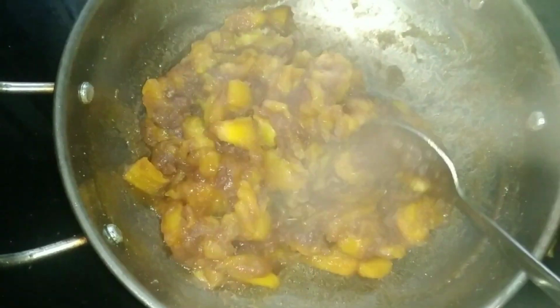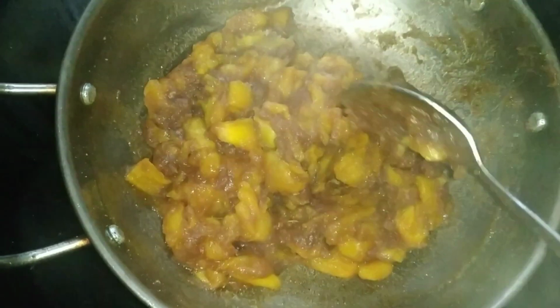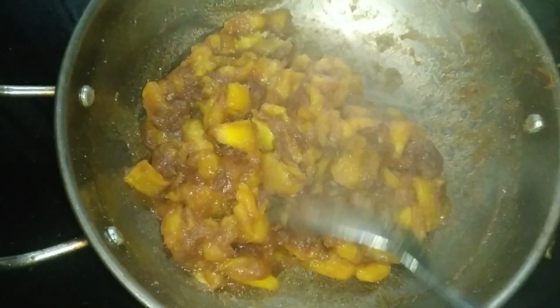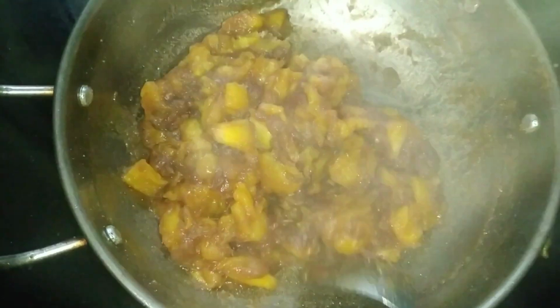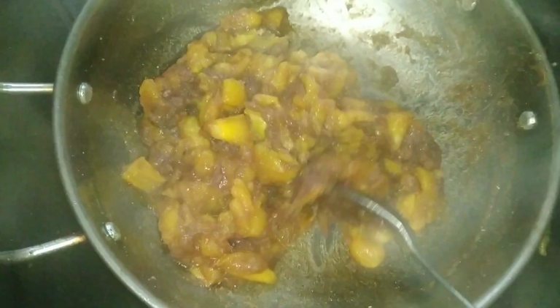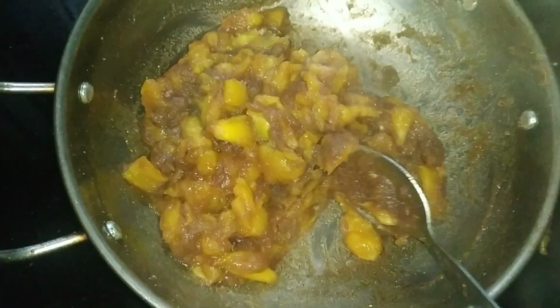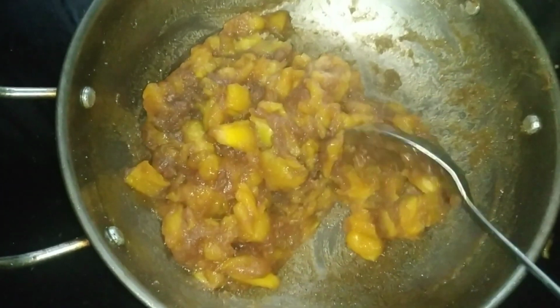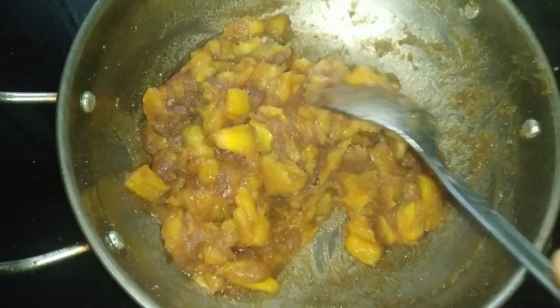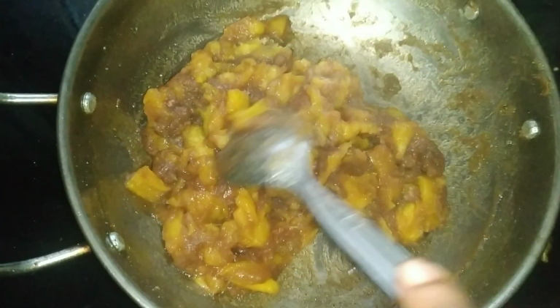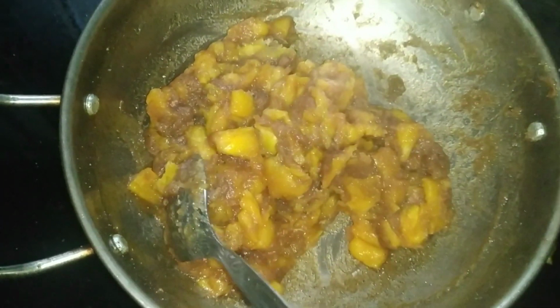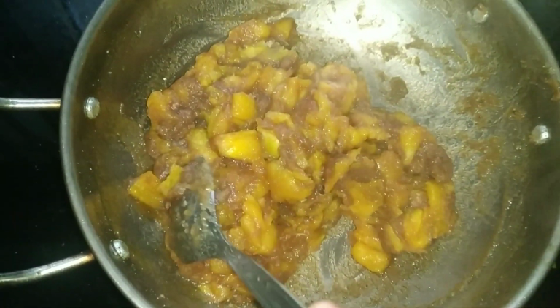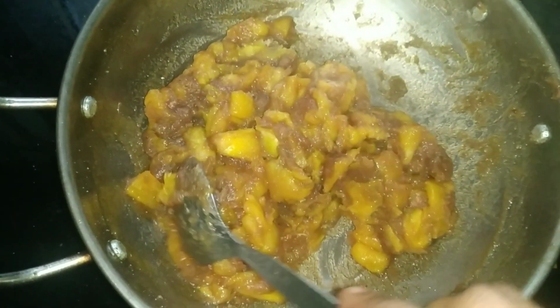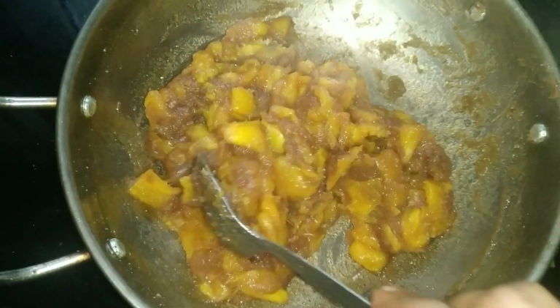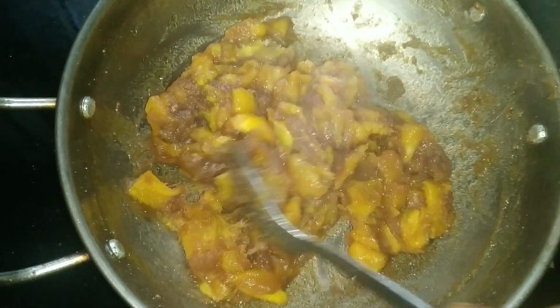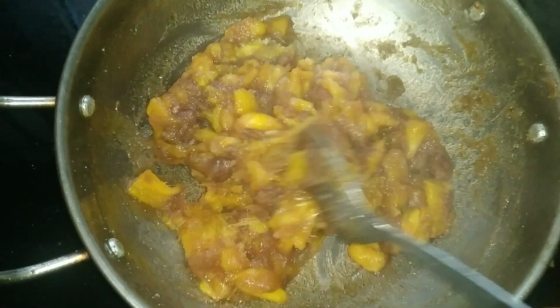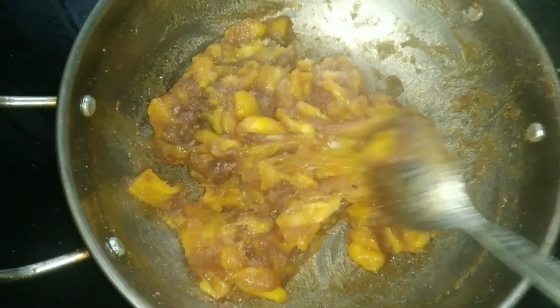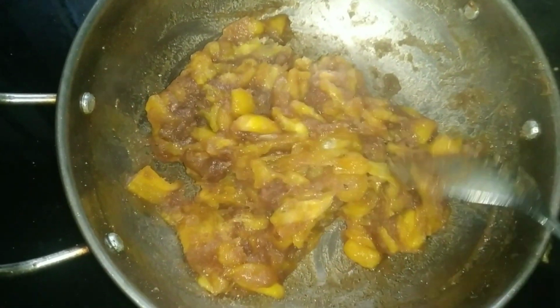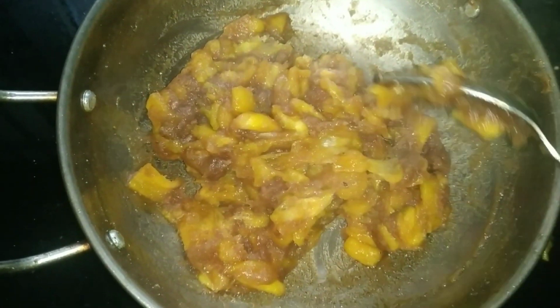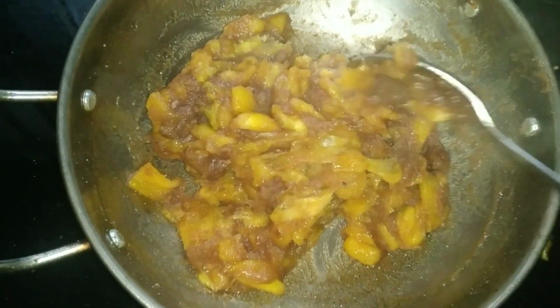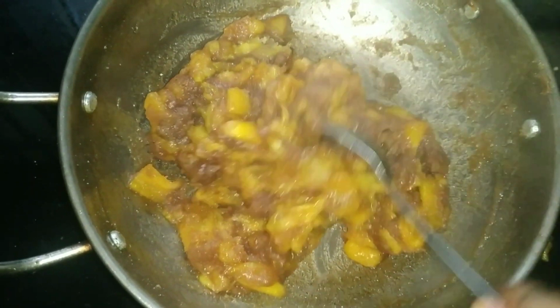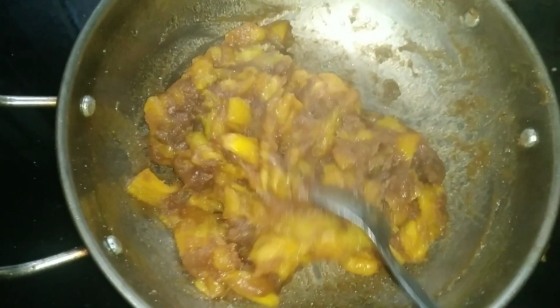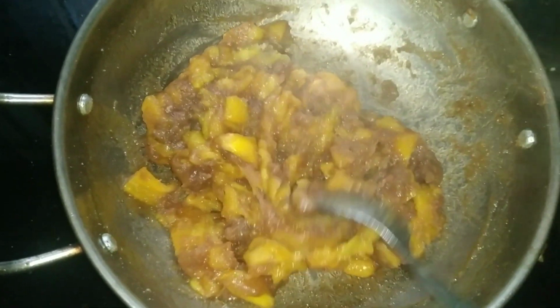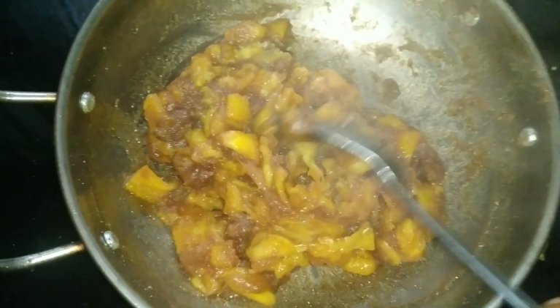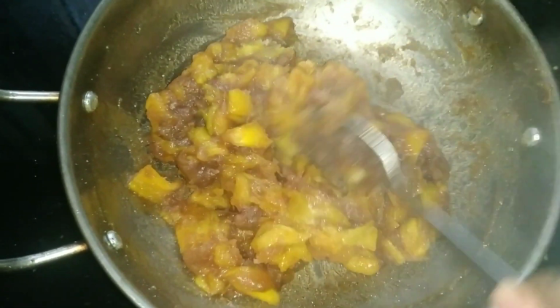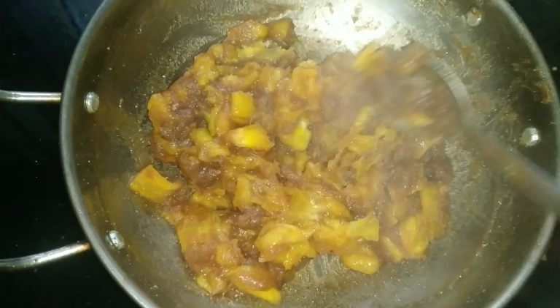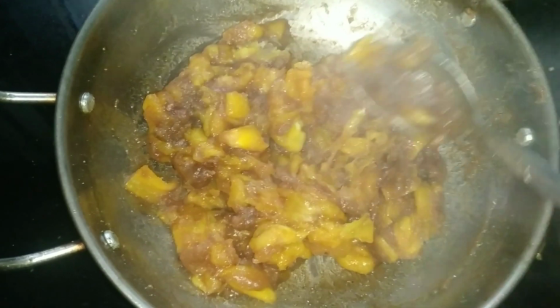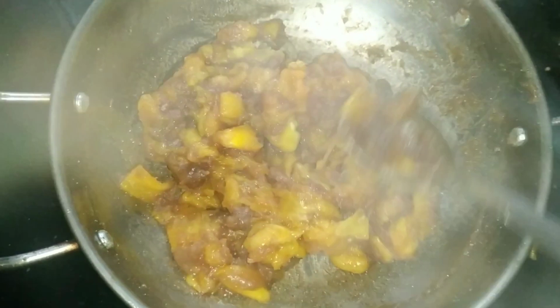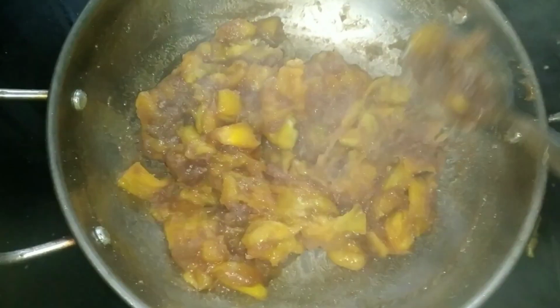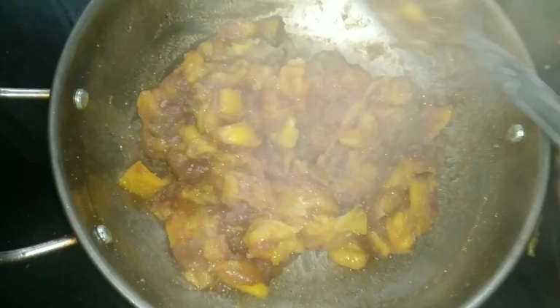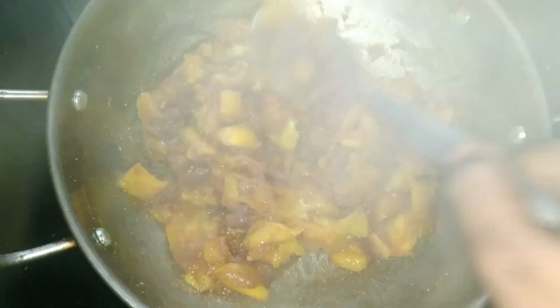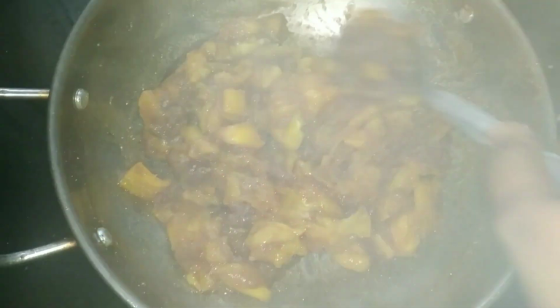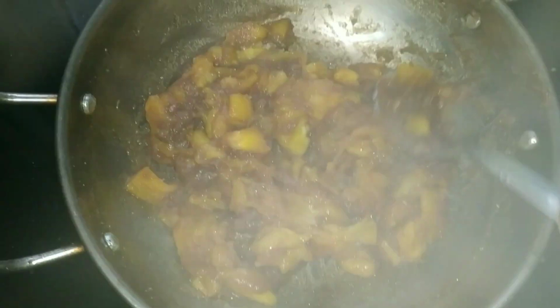Hi, welcome back. This is my recipe, and that's how you get ready.